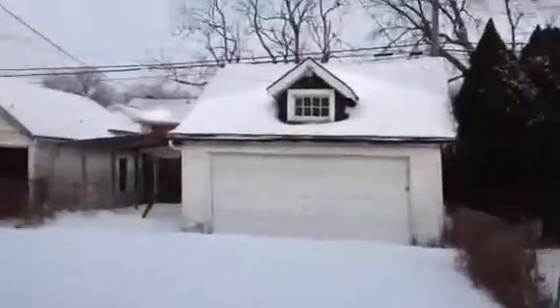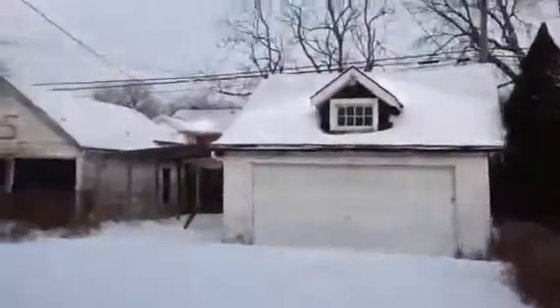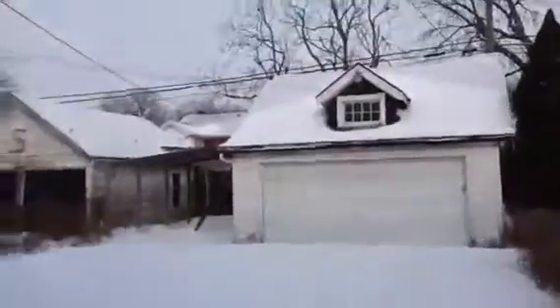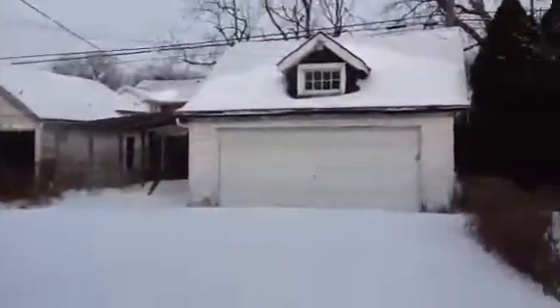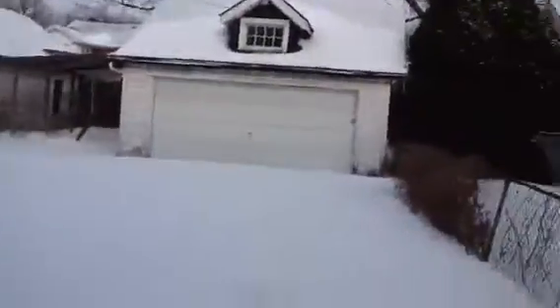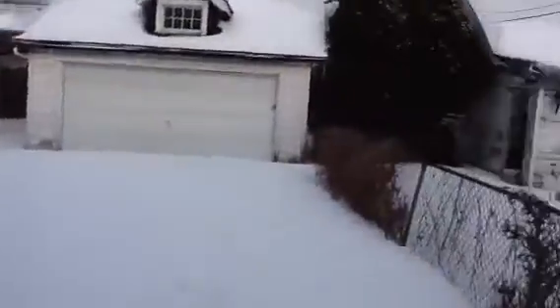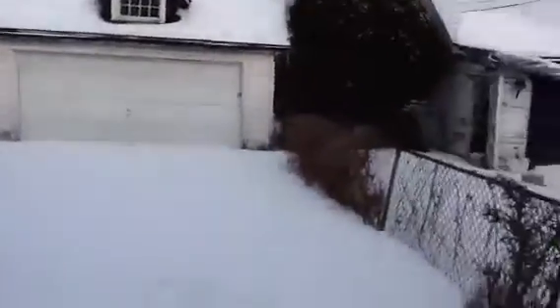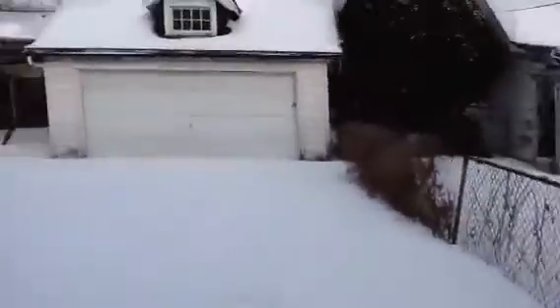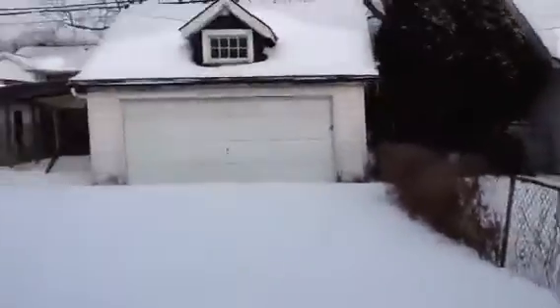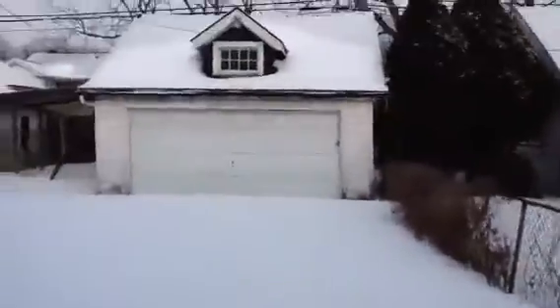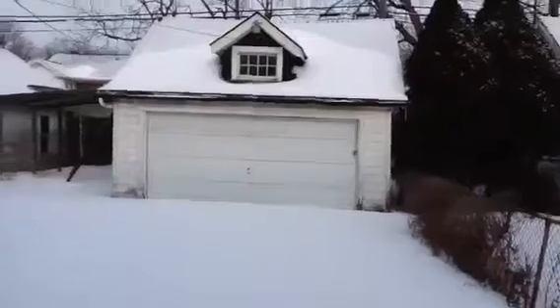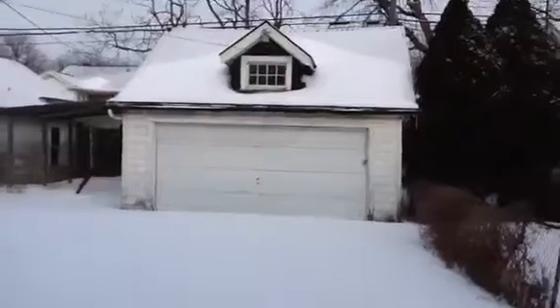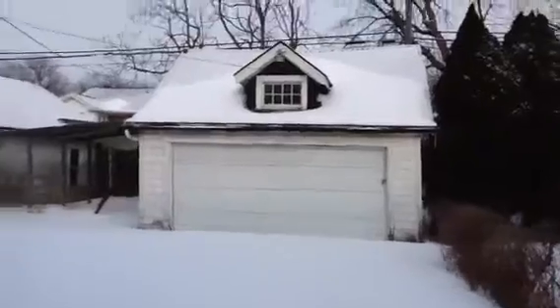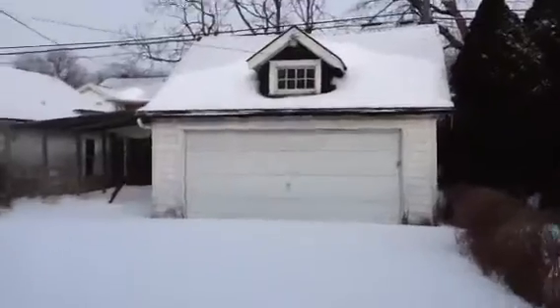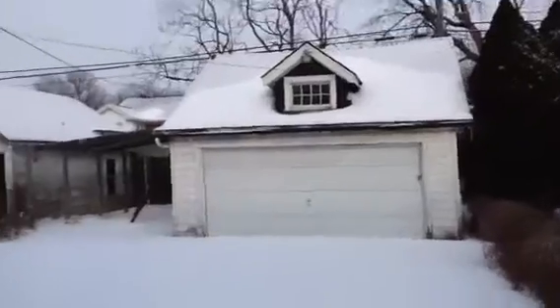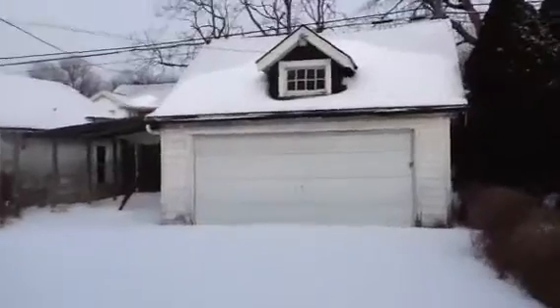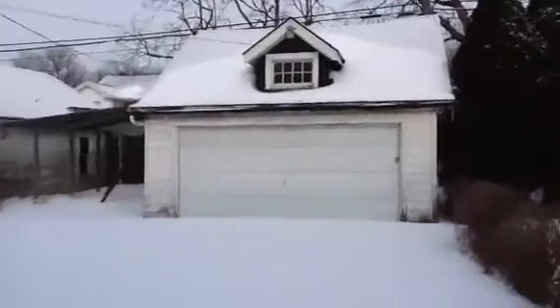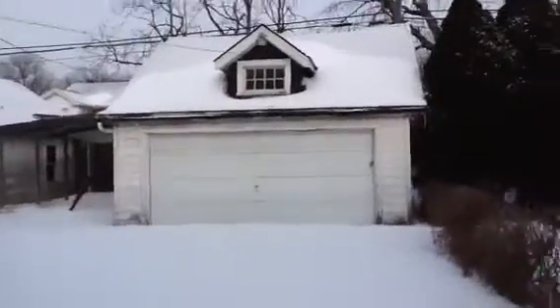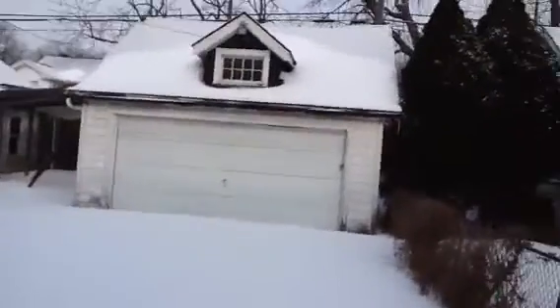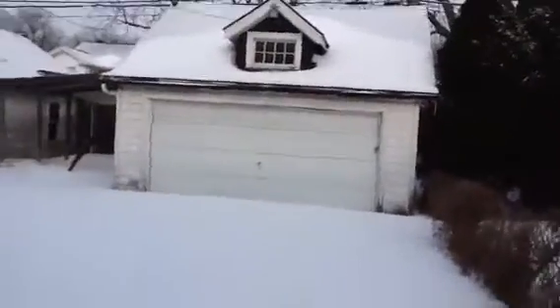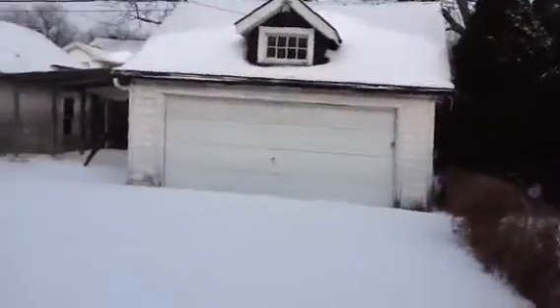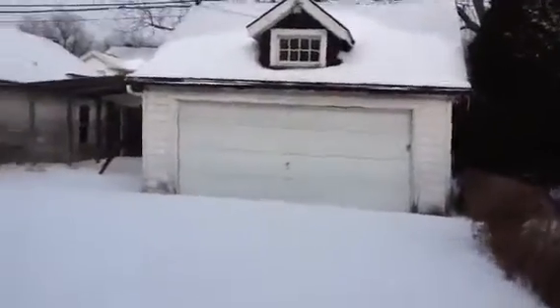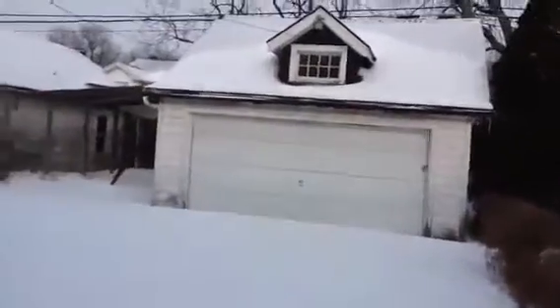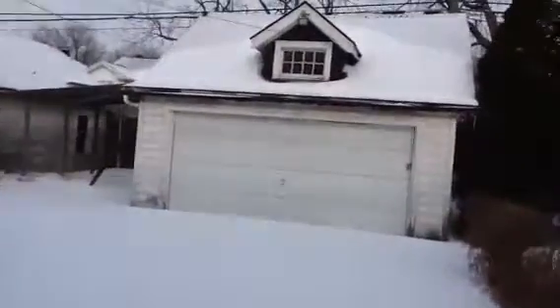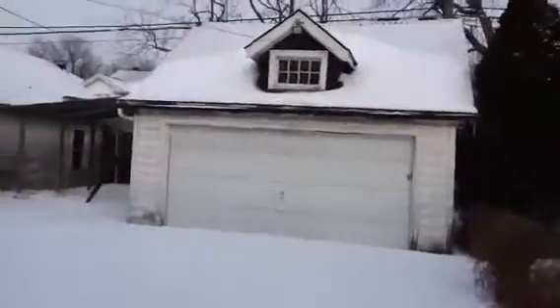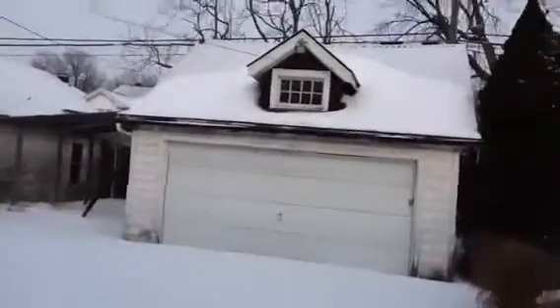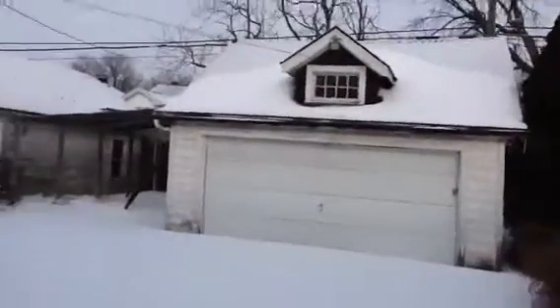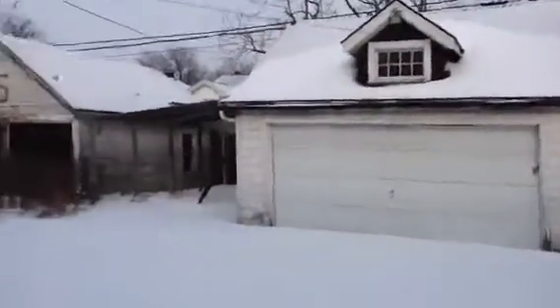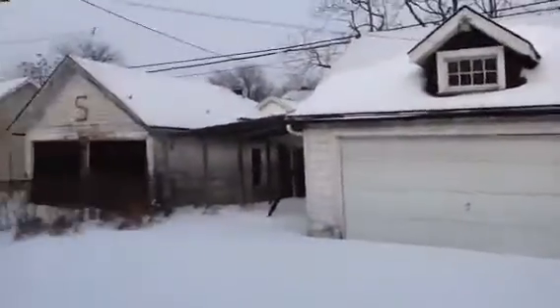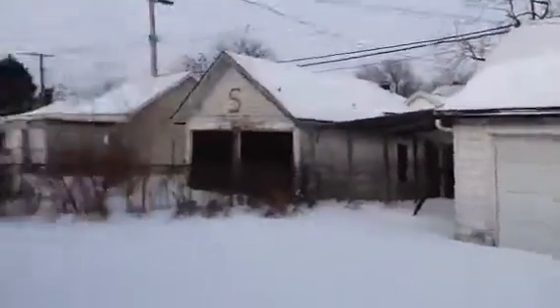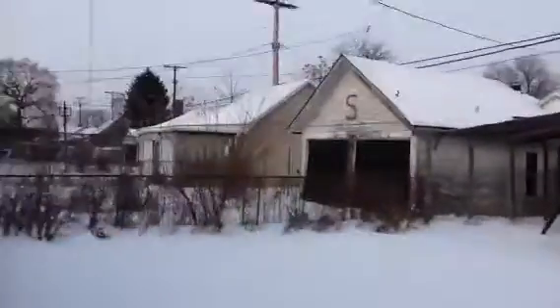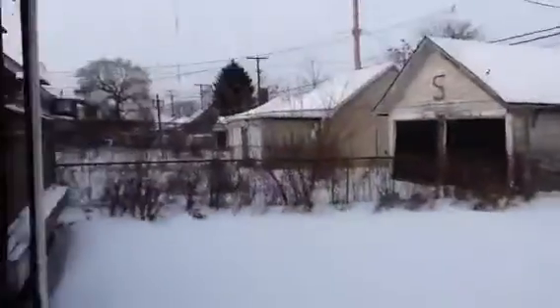This garage just needs the trim painted, gutters re-put on. It's gonna need a roof, but it's not that bad.